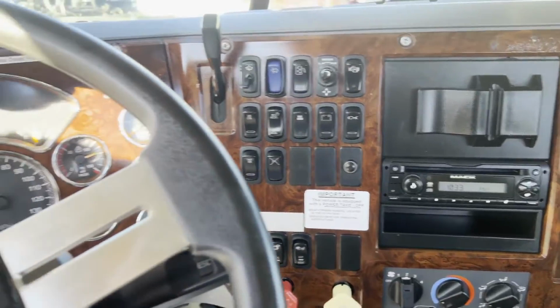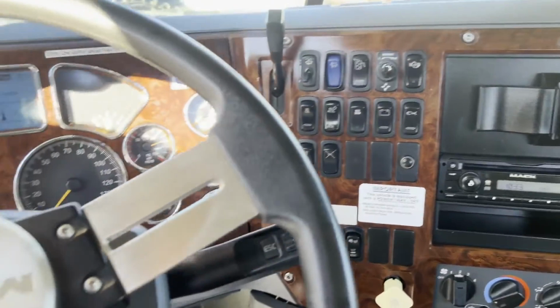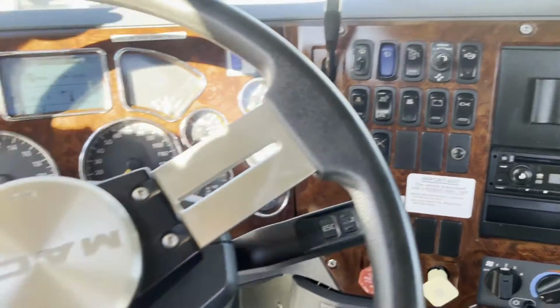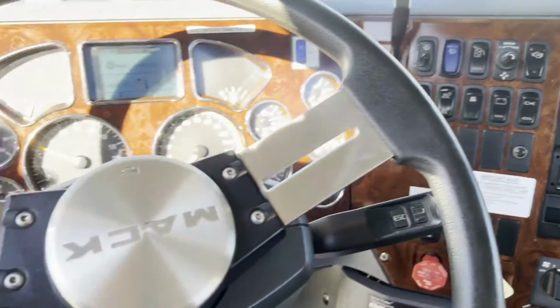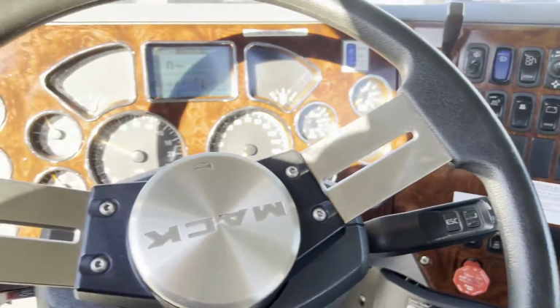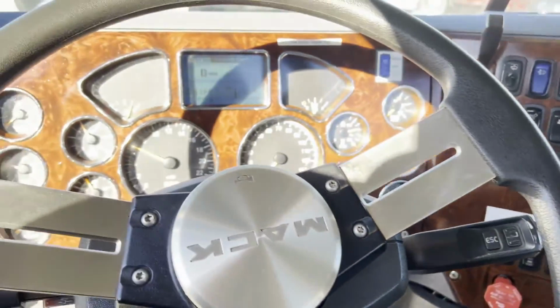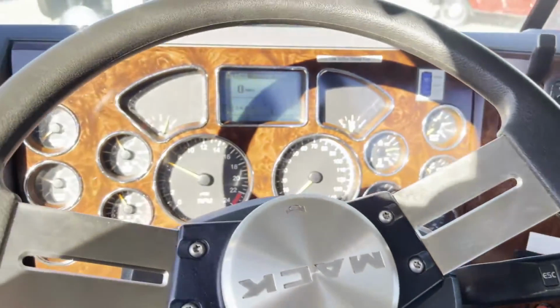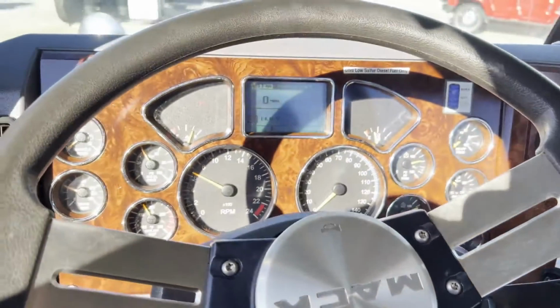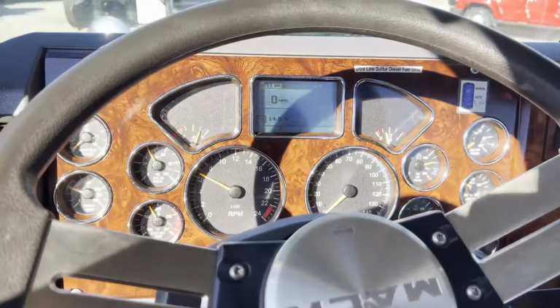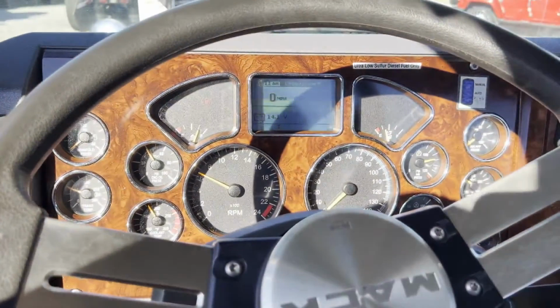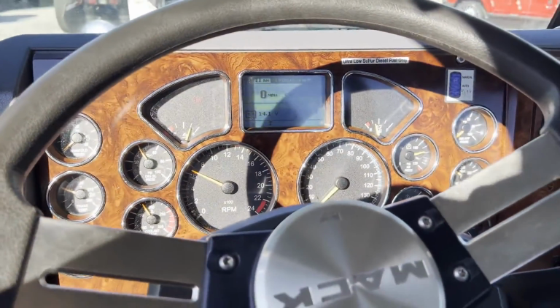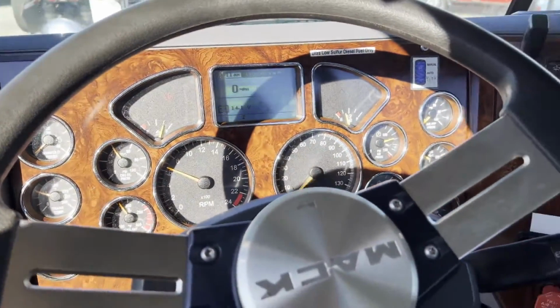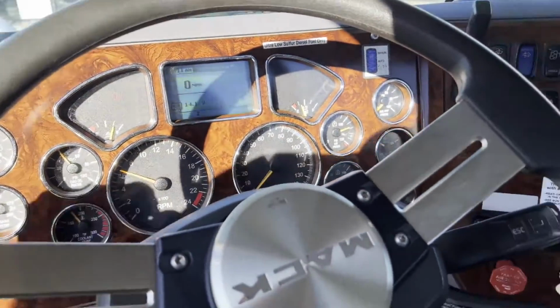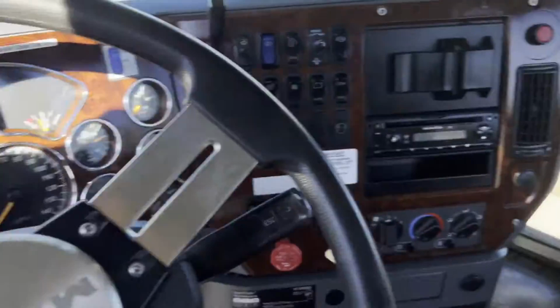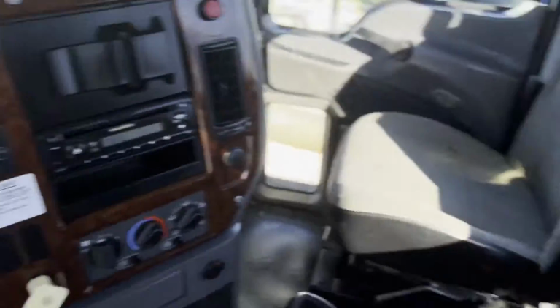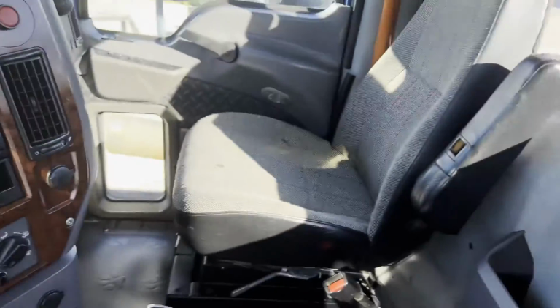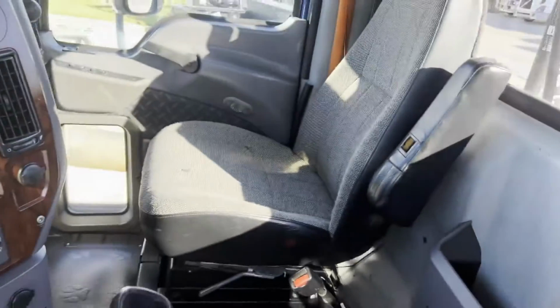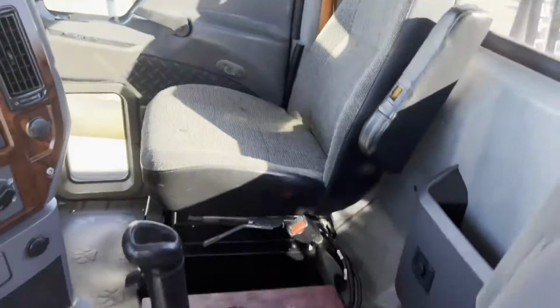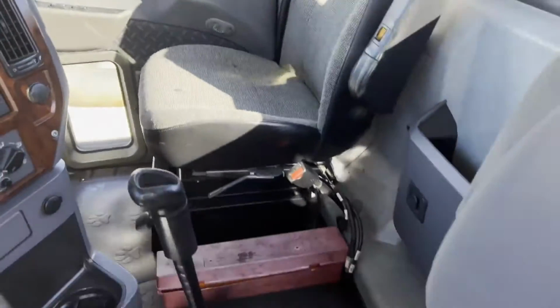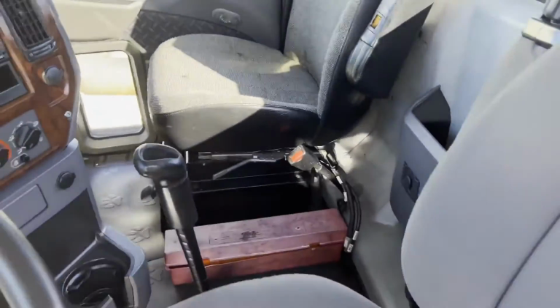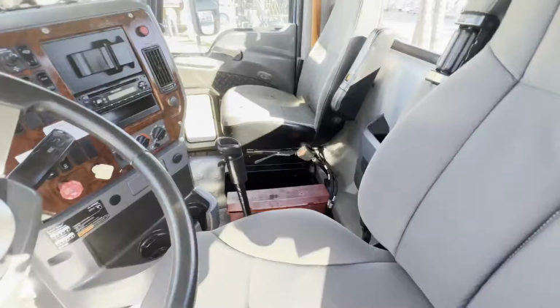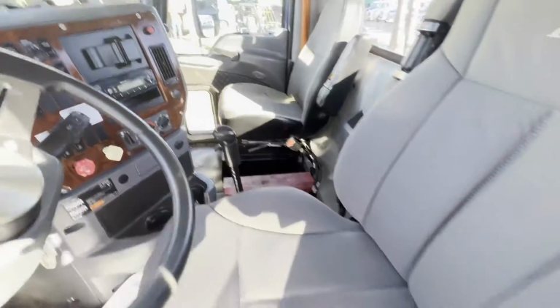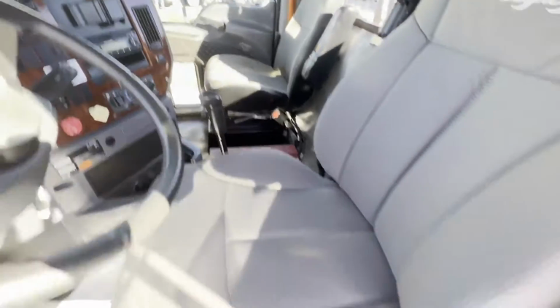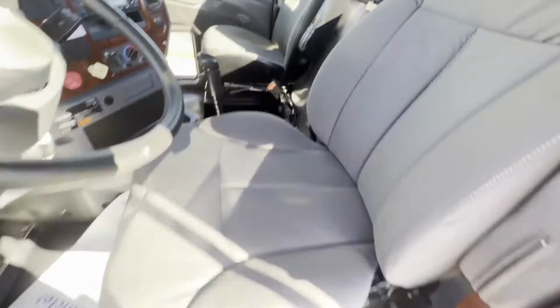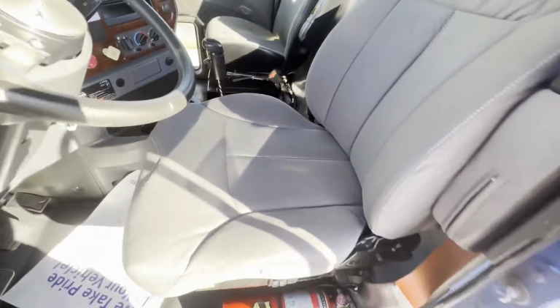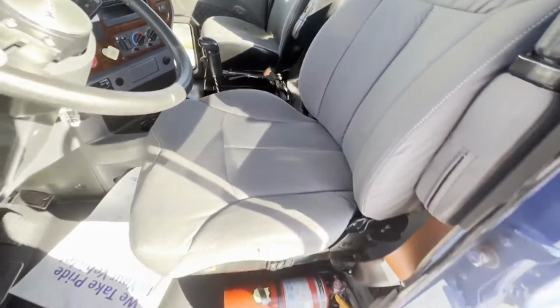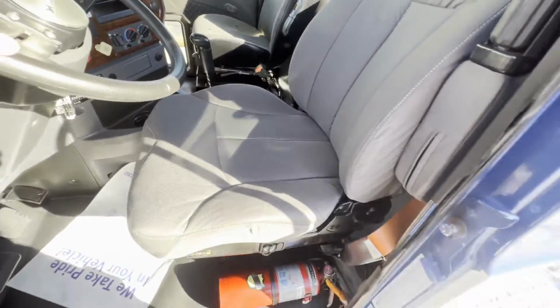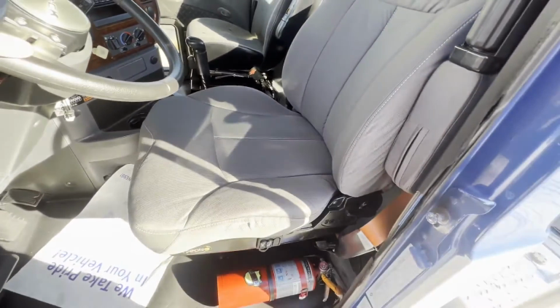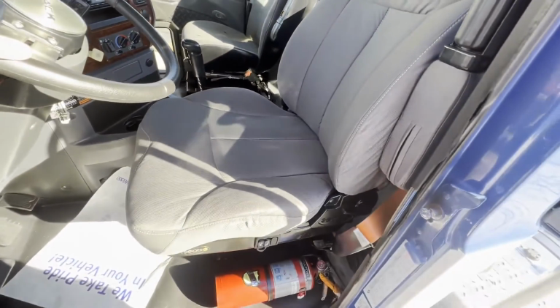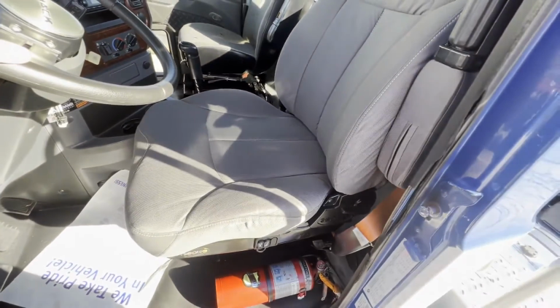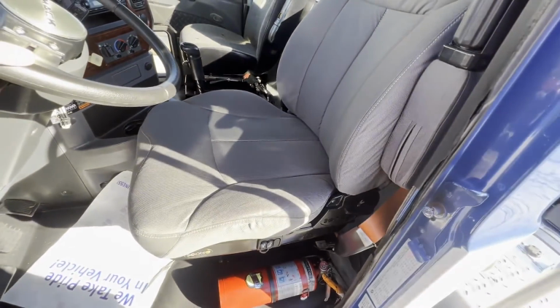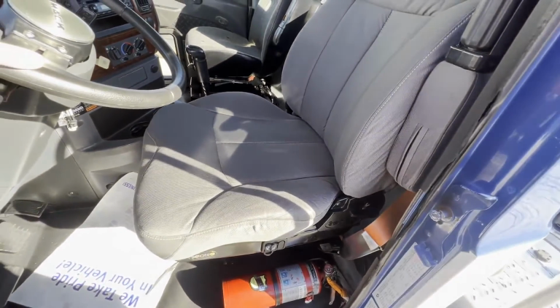Fairly new steering wheel there. Fairly new driver's side seat.